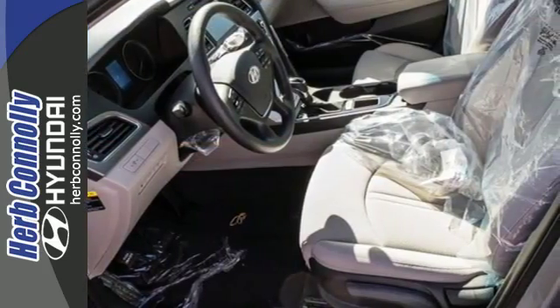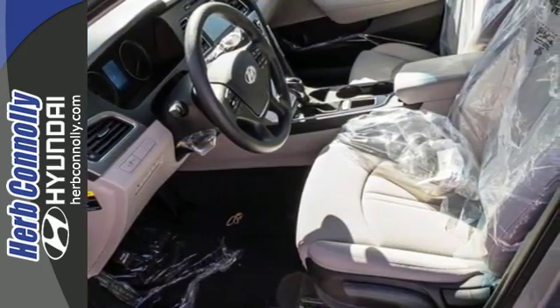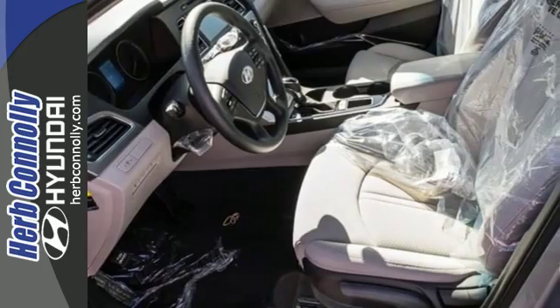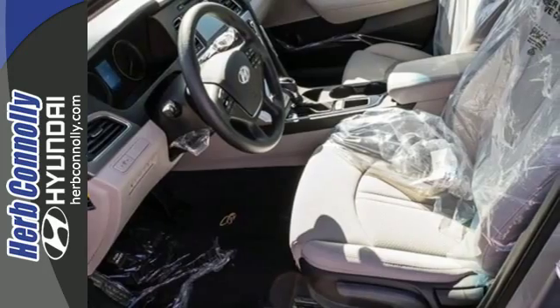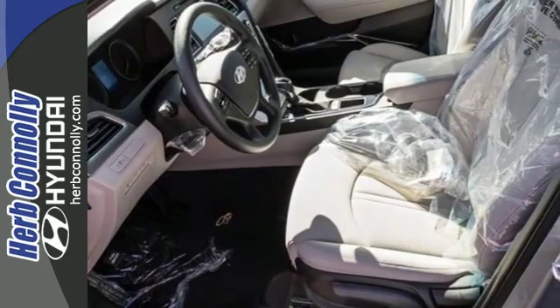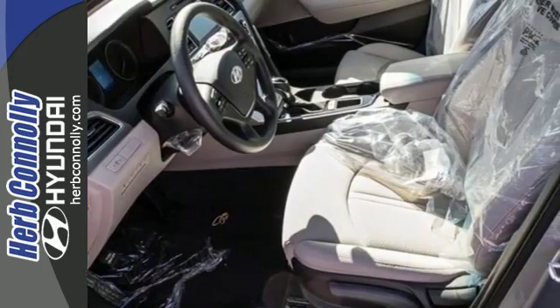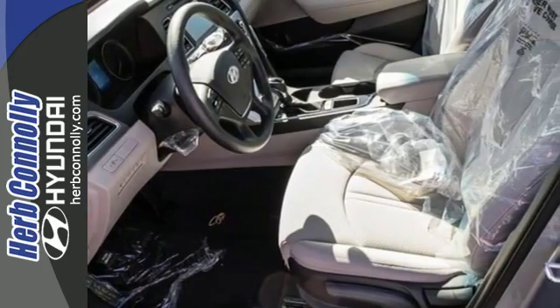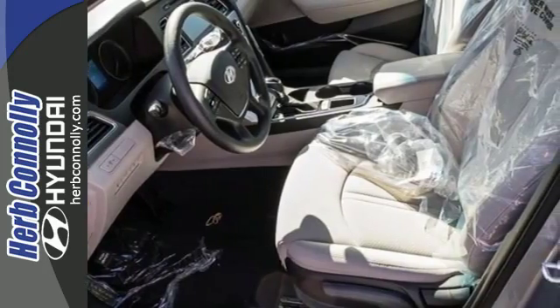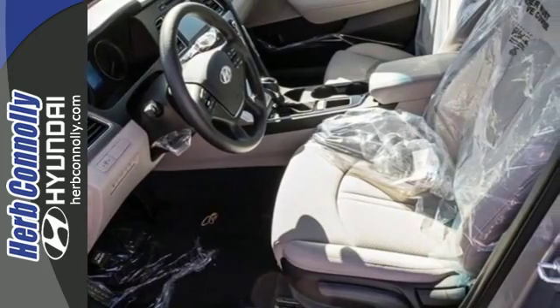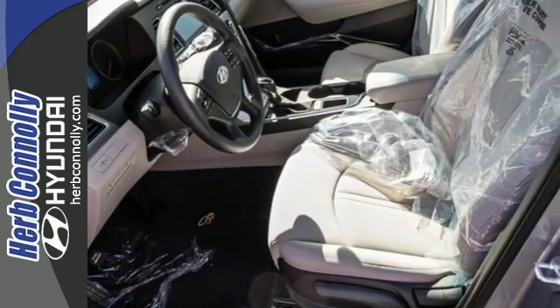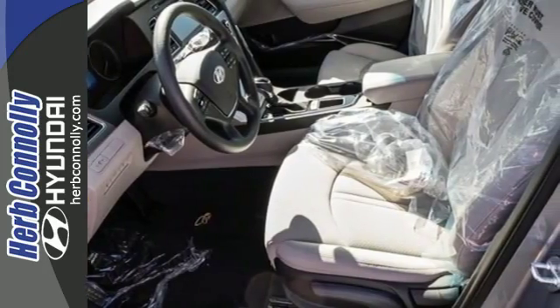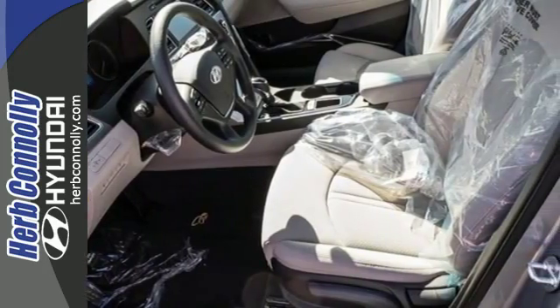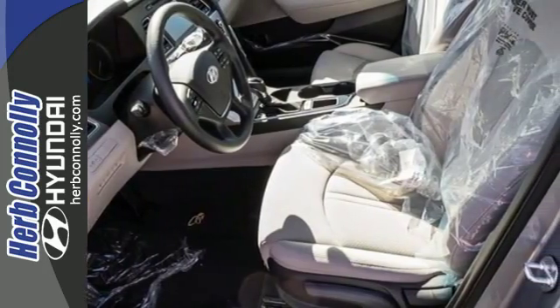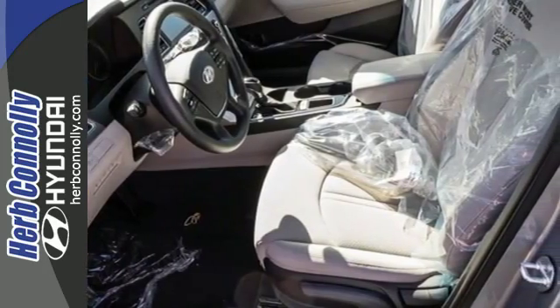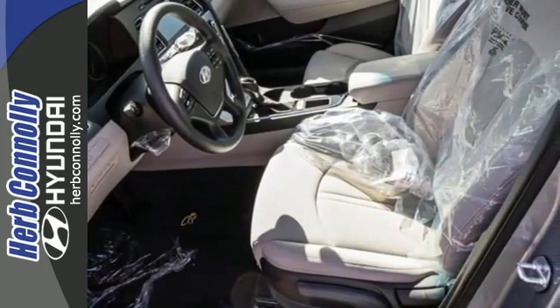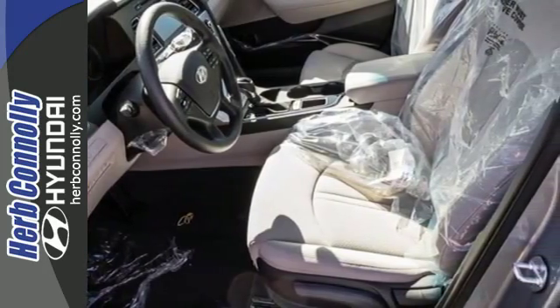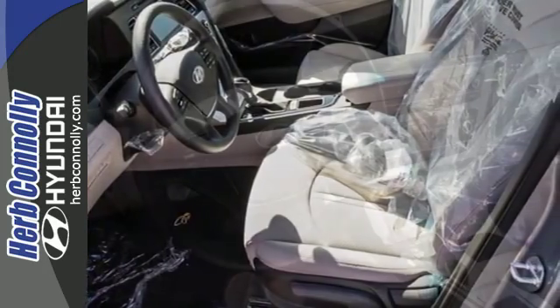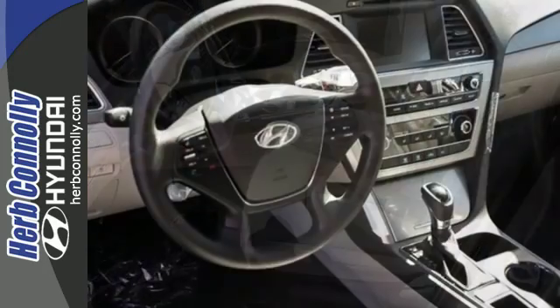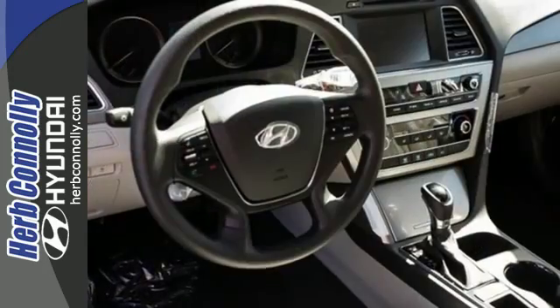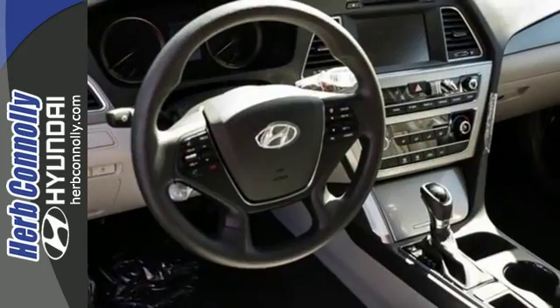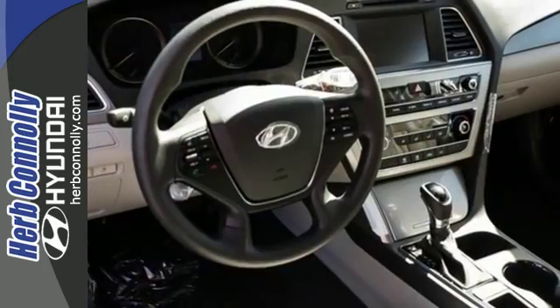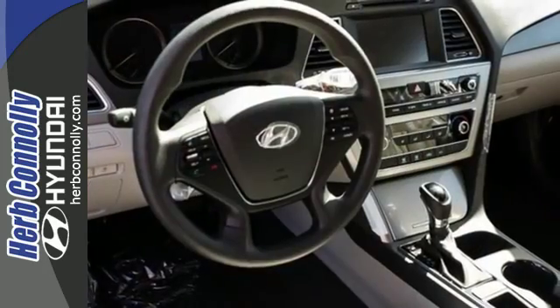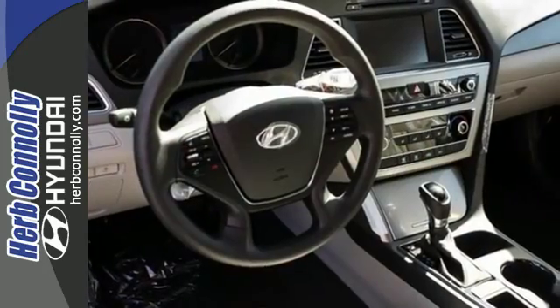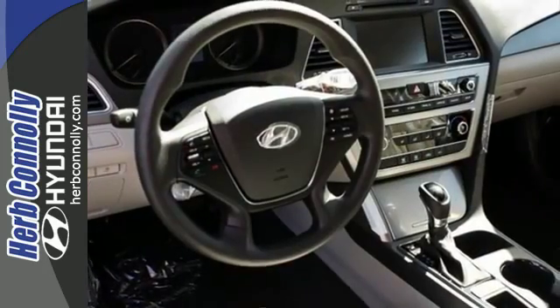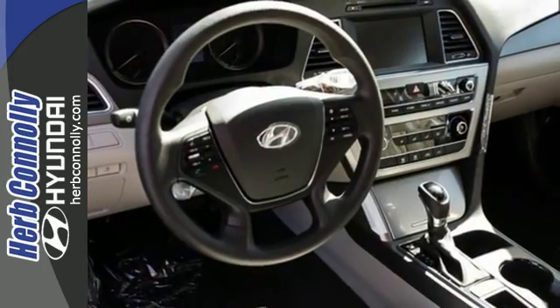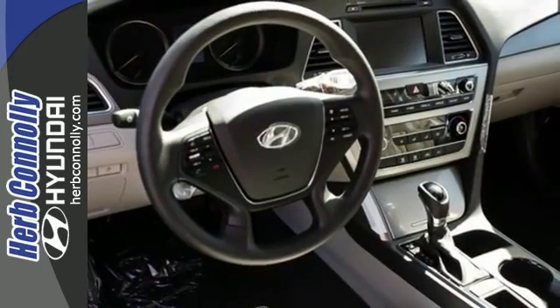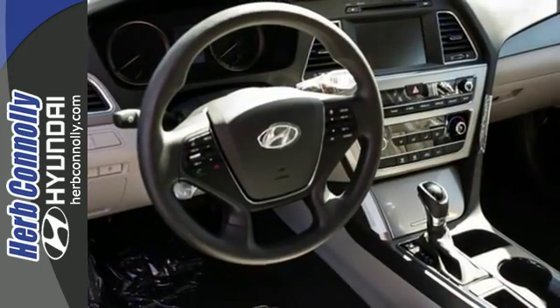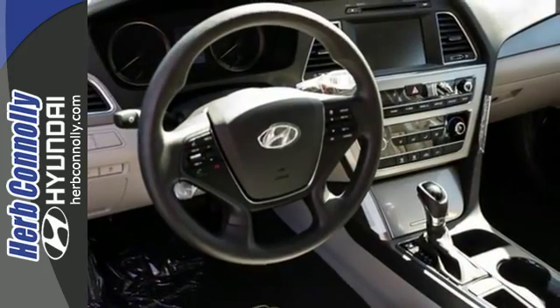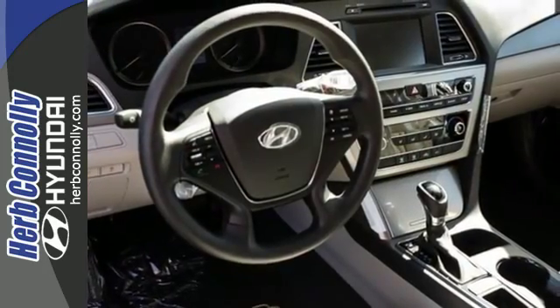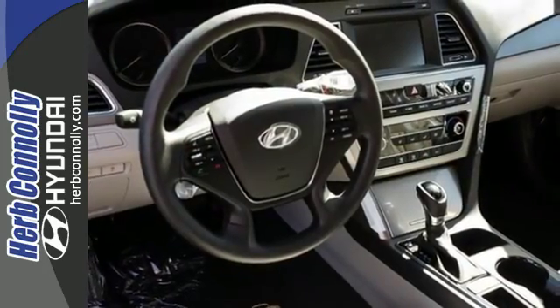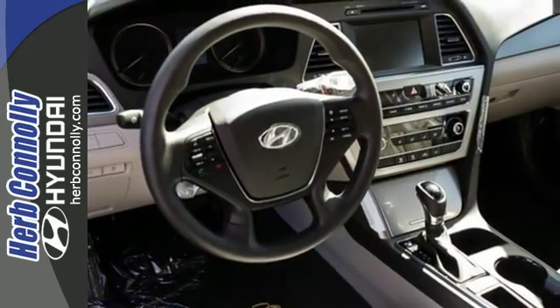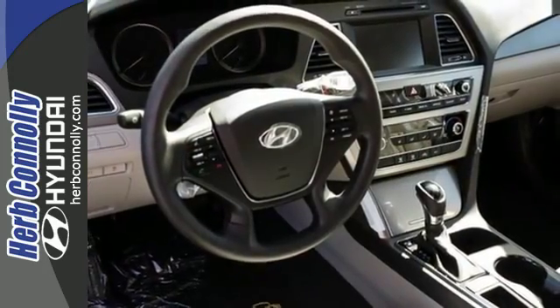Captivating style, useful power, and standout safety — this Sonata is ready for a test drive.